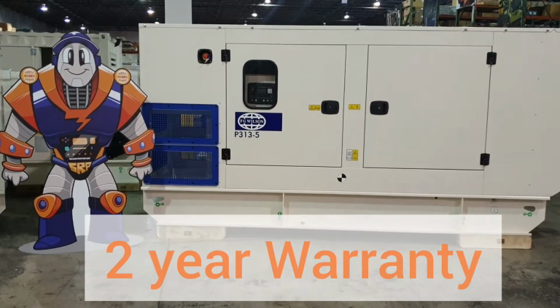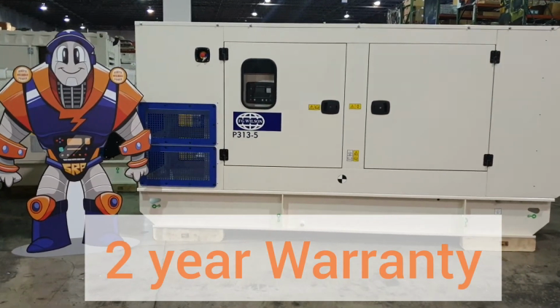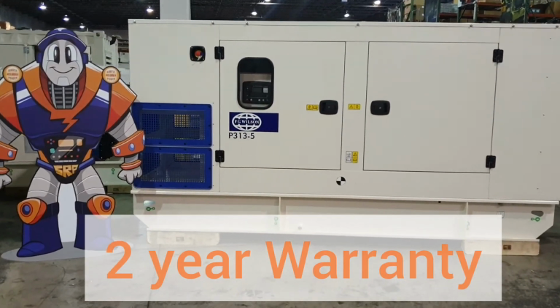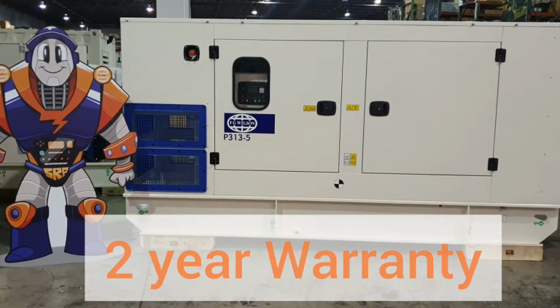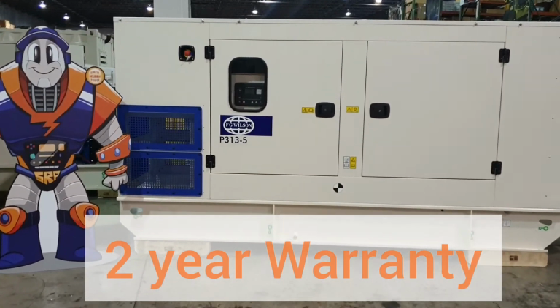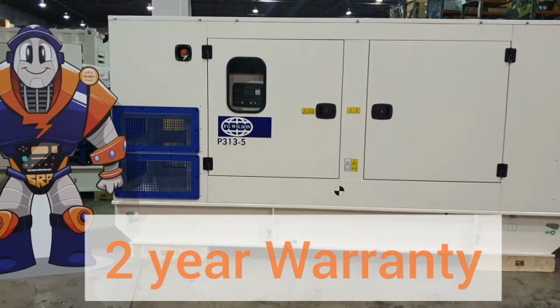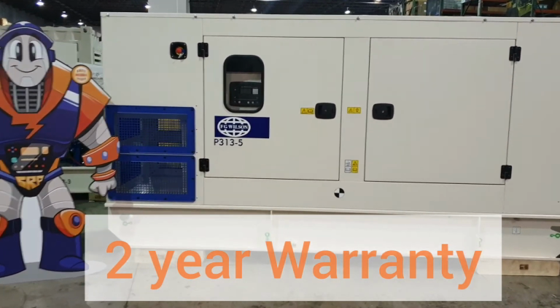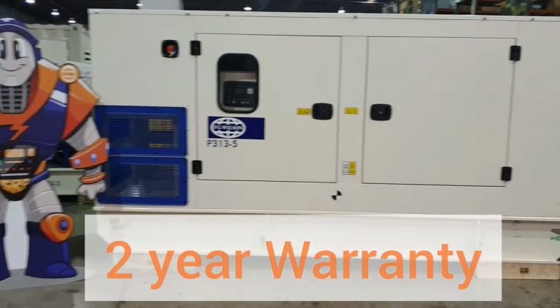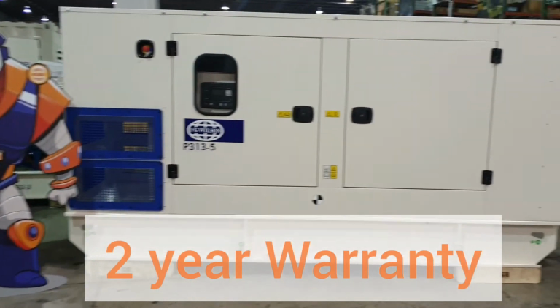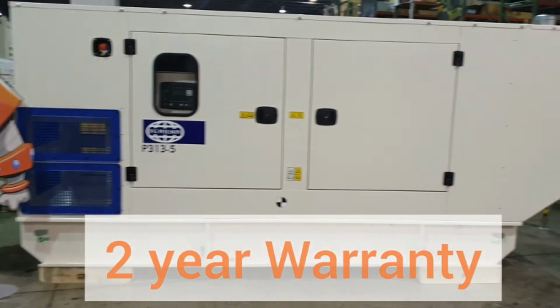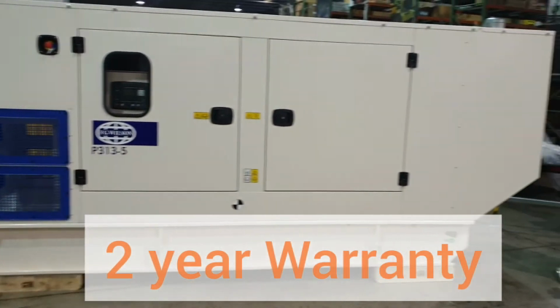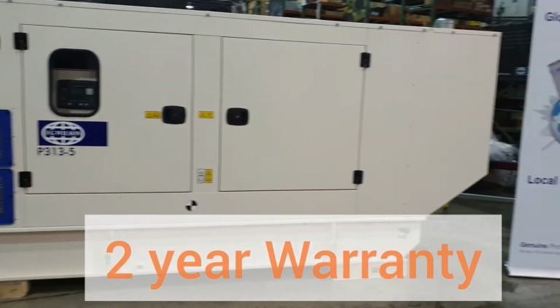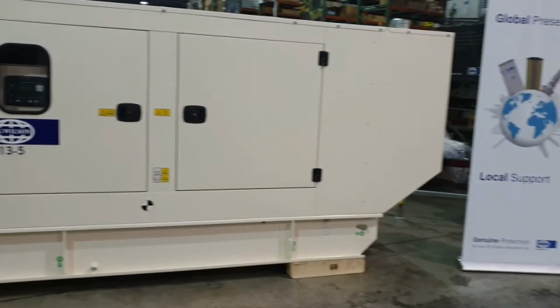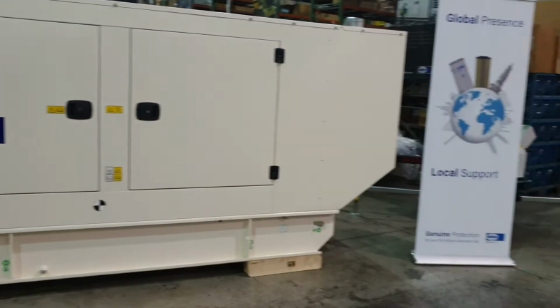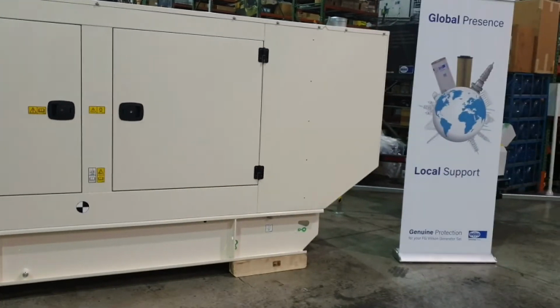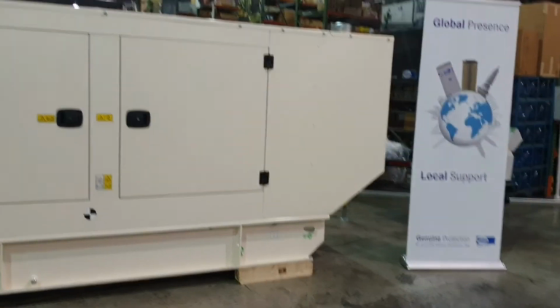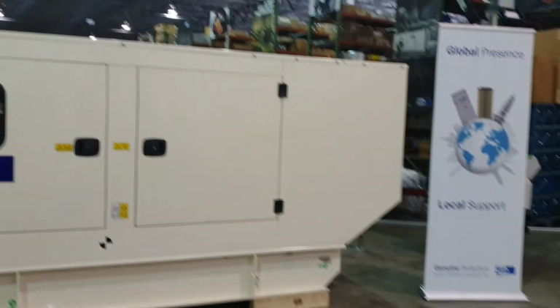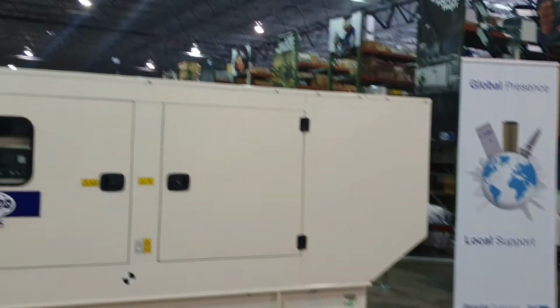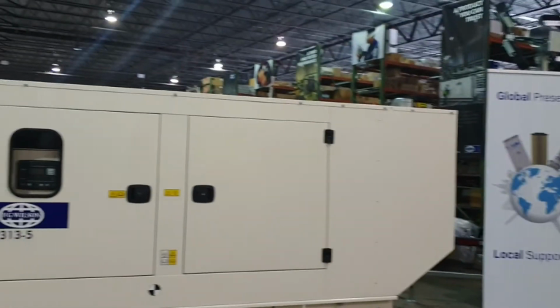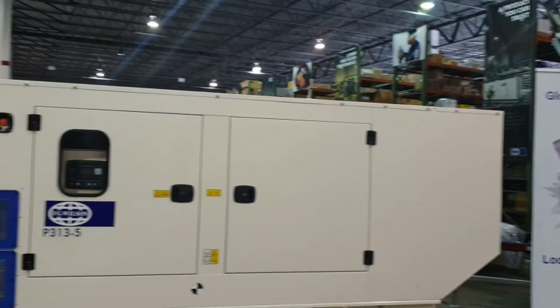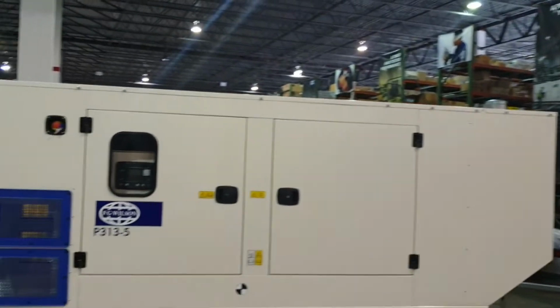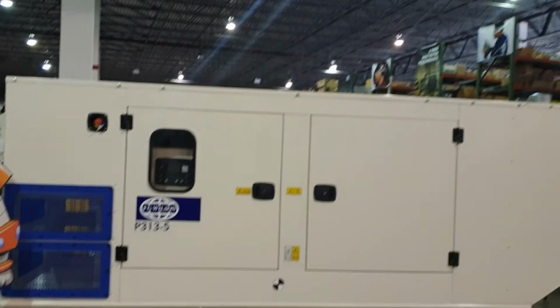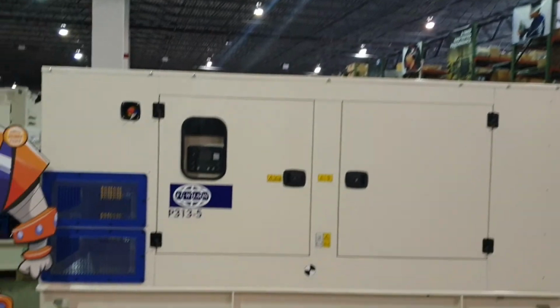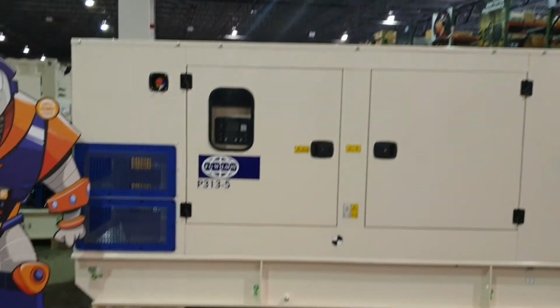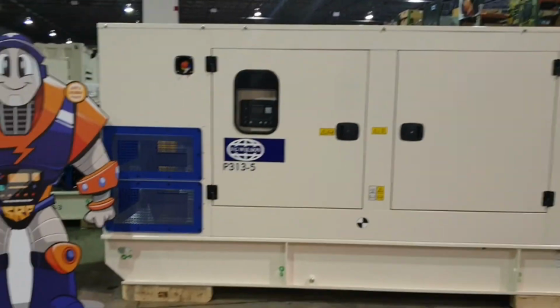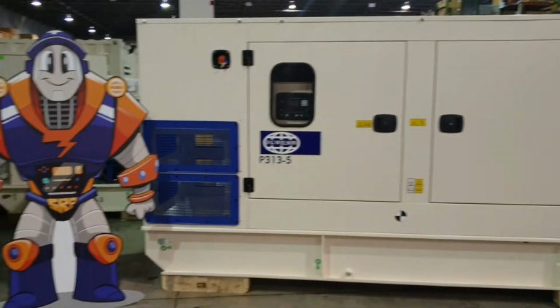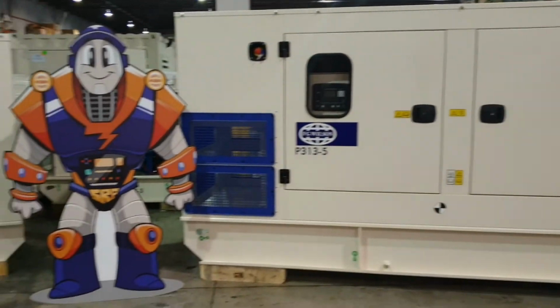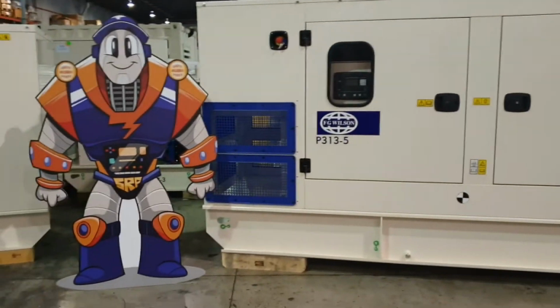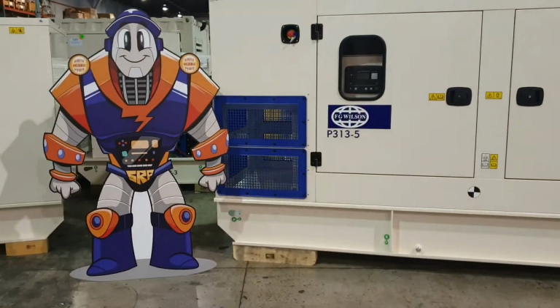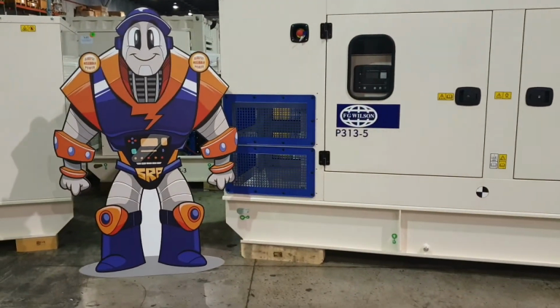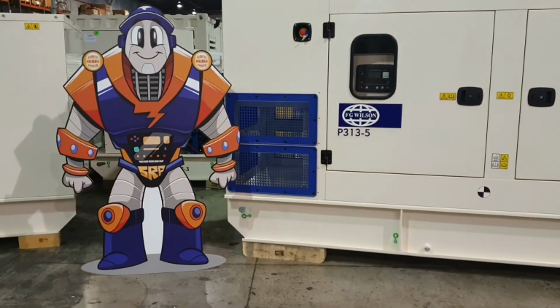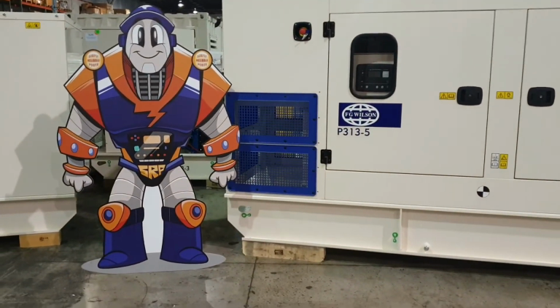The FG Wilson comes with a two-year warranty, covering end-to-end of the generator set, engine, and alternator.